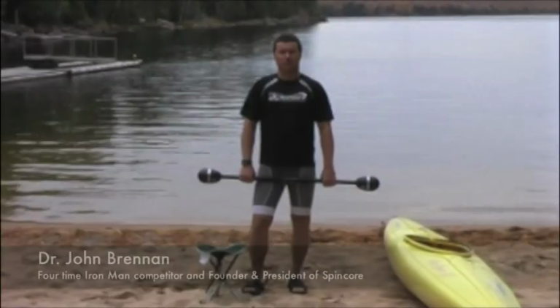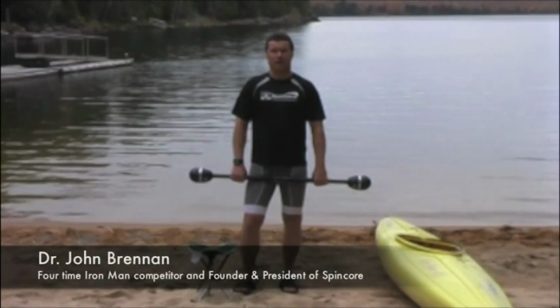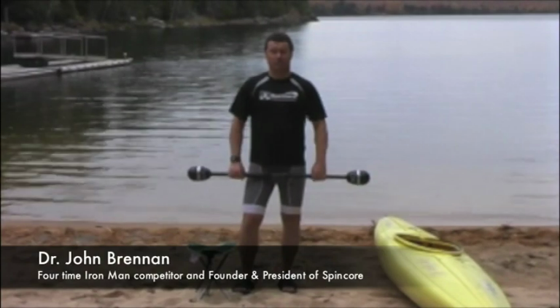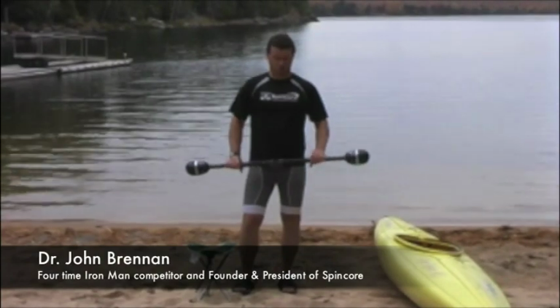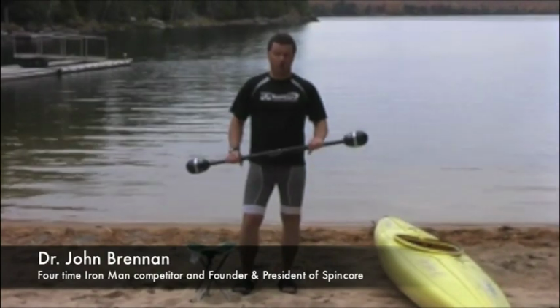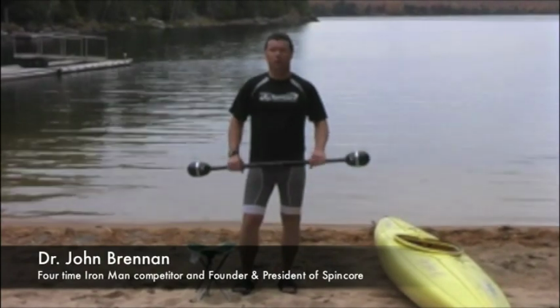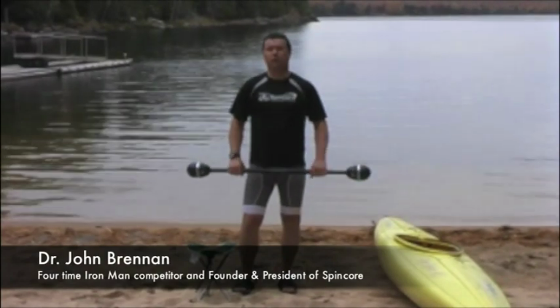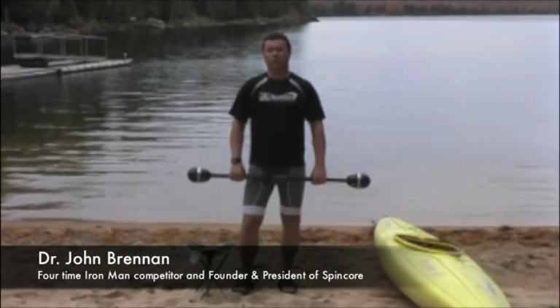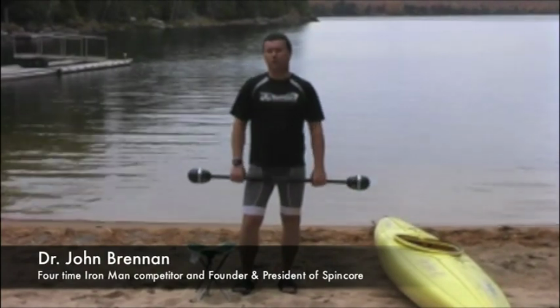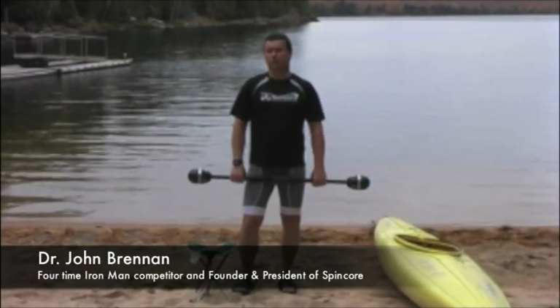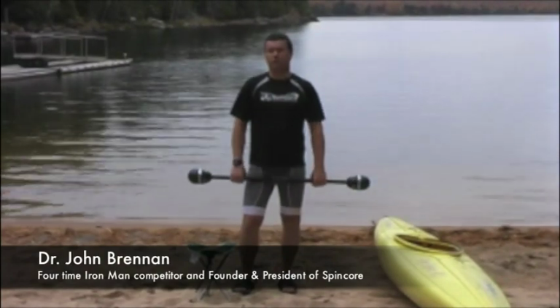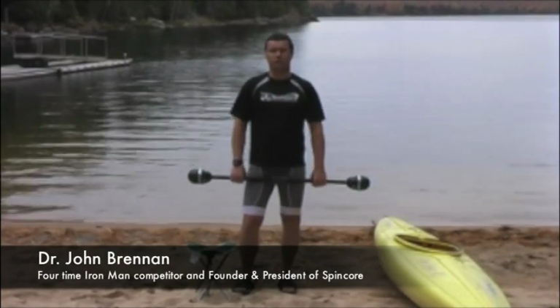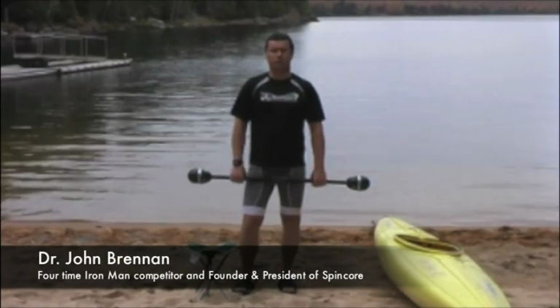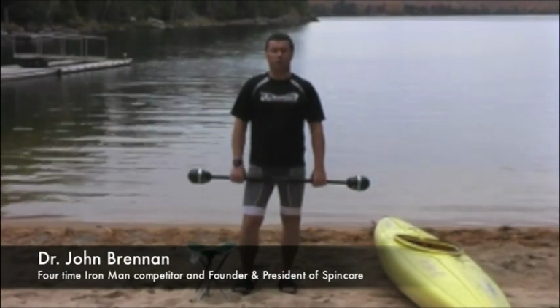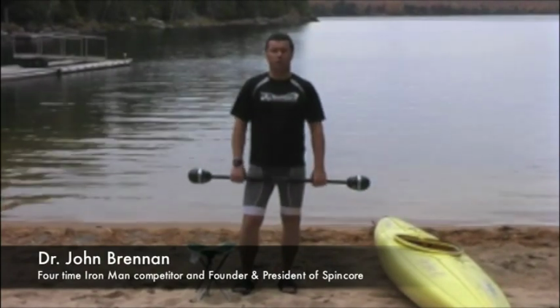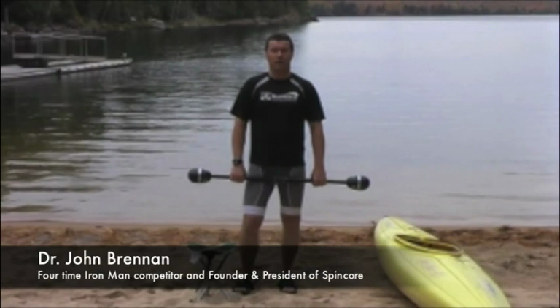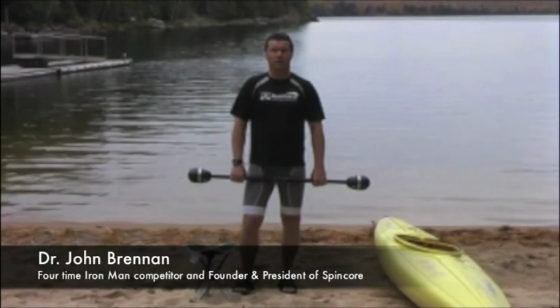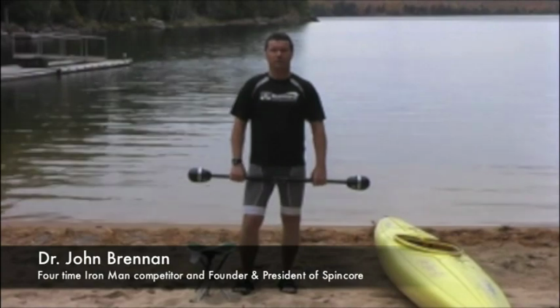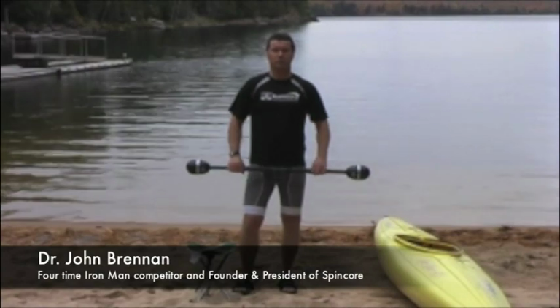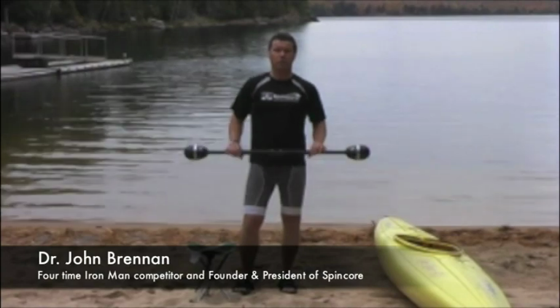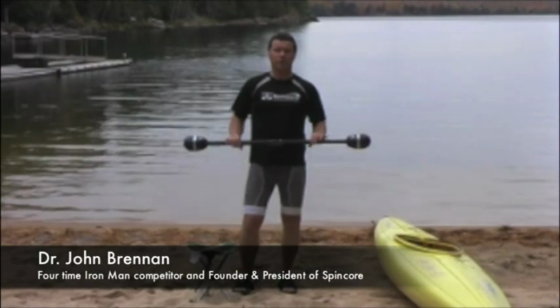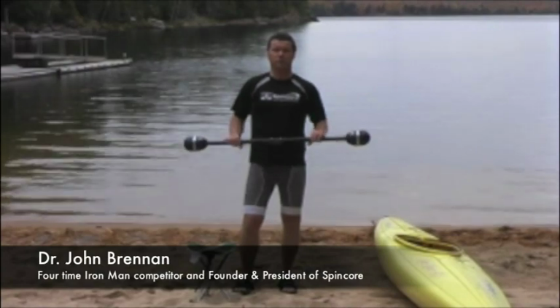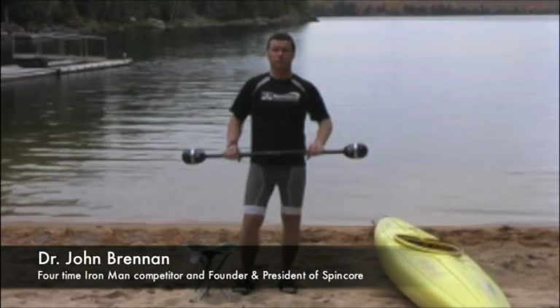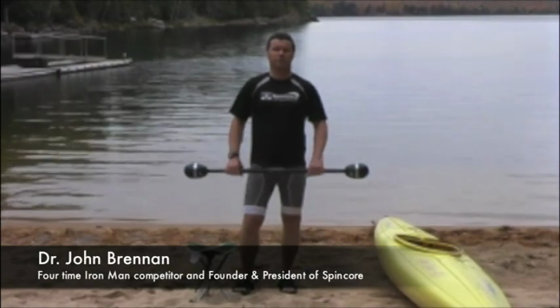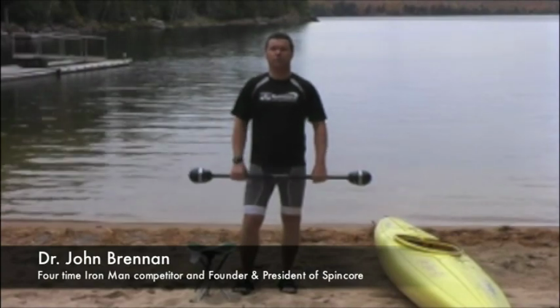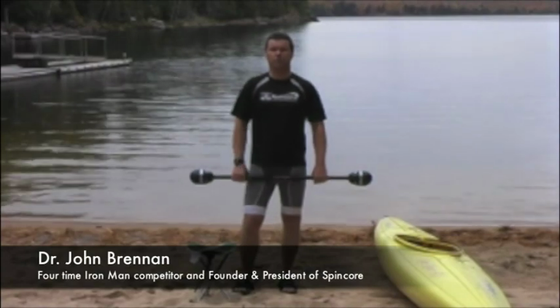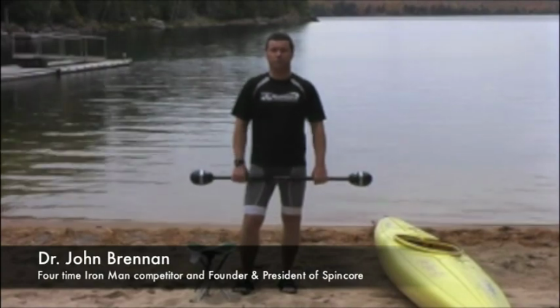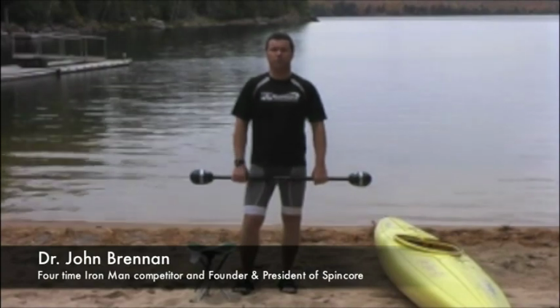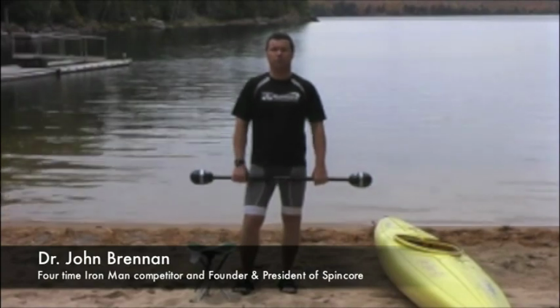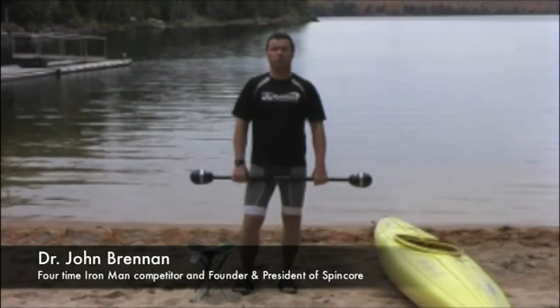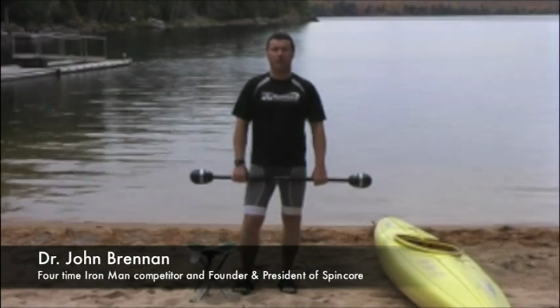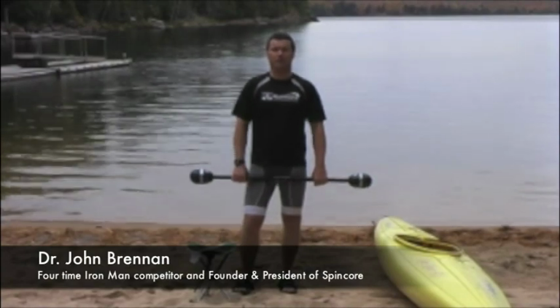Hi, Dr. John Brennan here. I'm the inventor of SpinCore and this is two minutes, two tips for cross training for paddling.